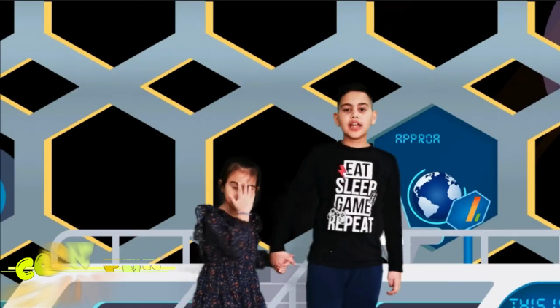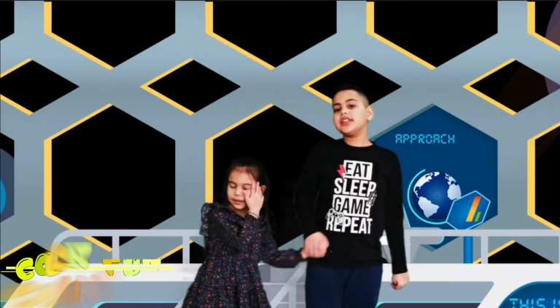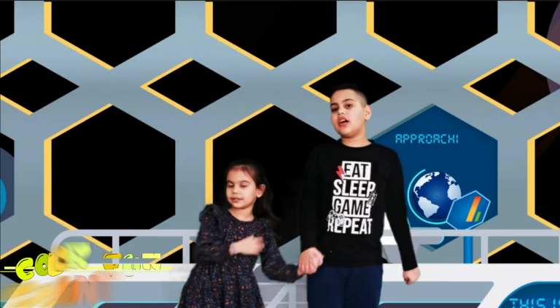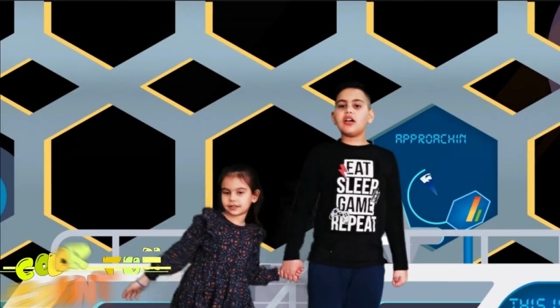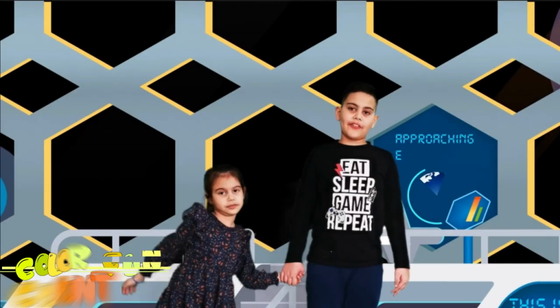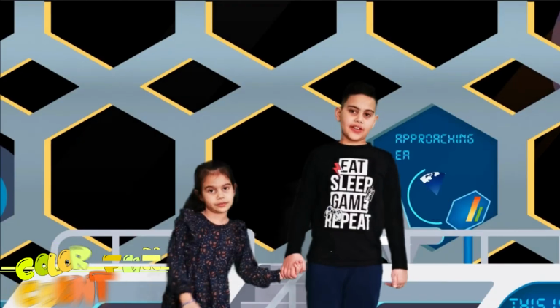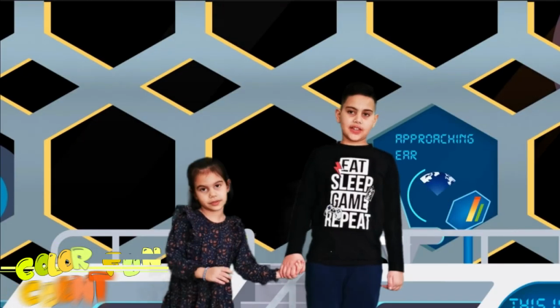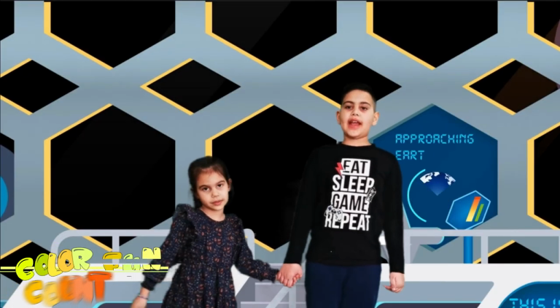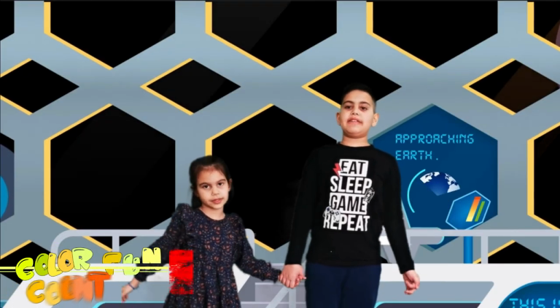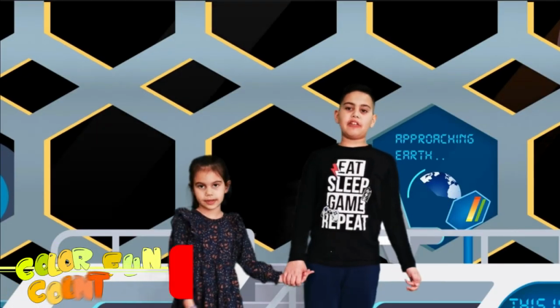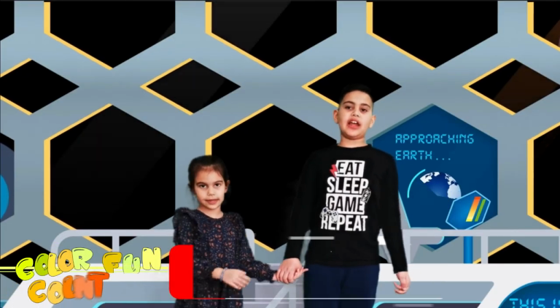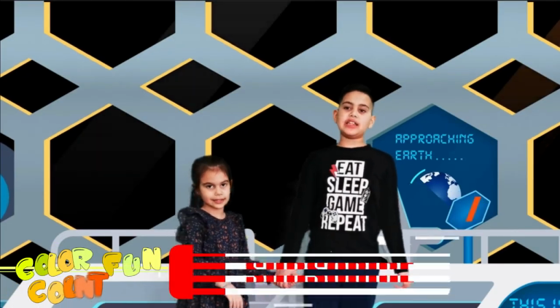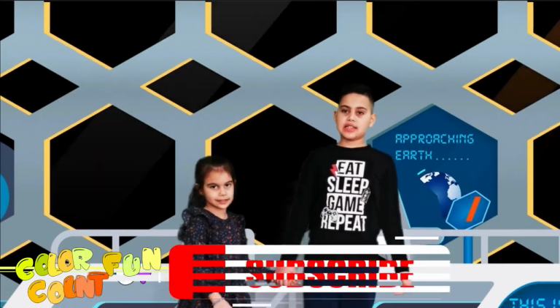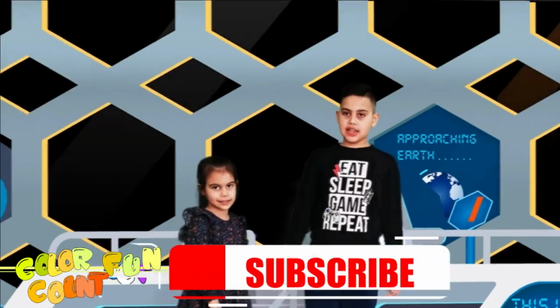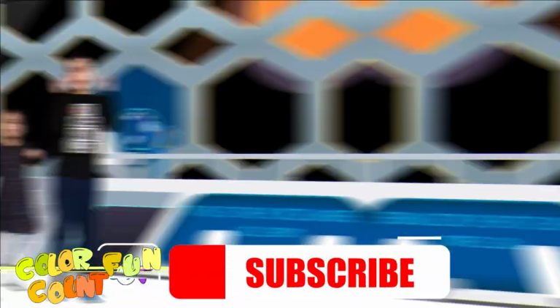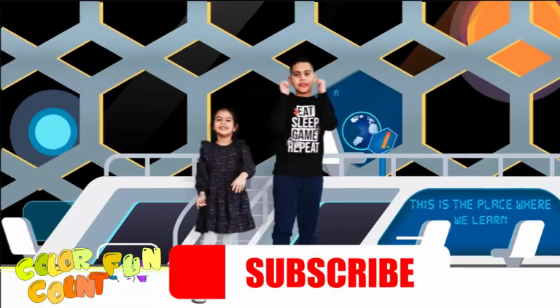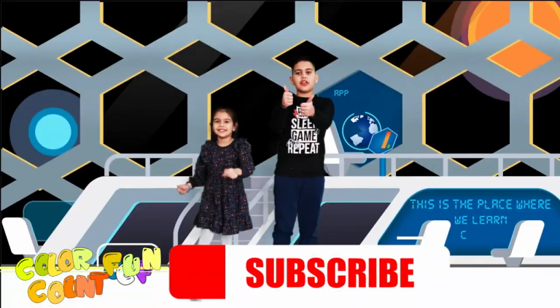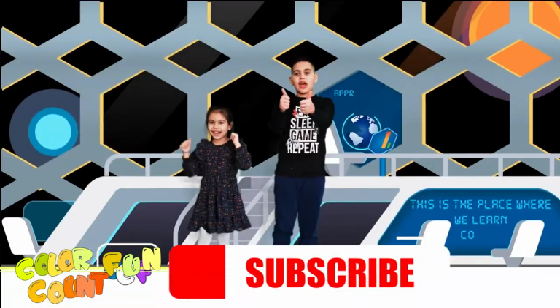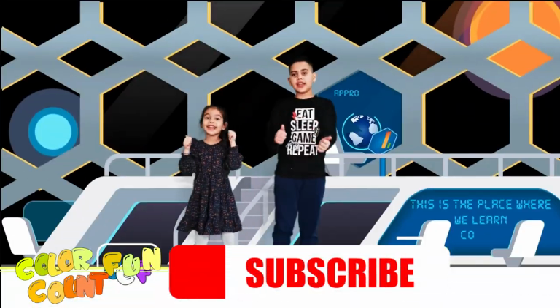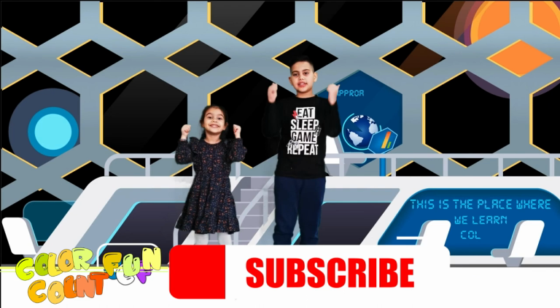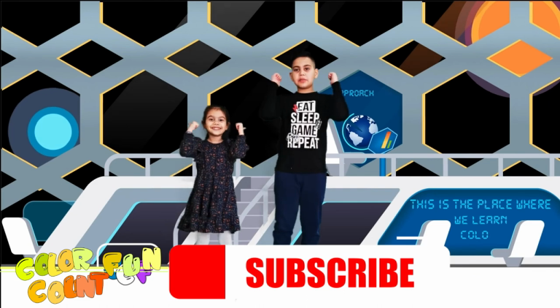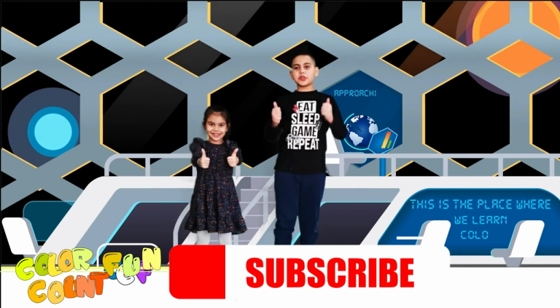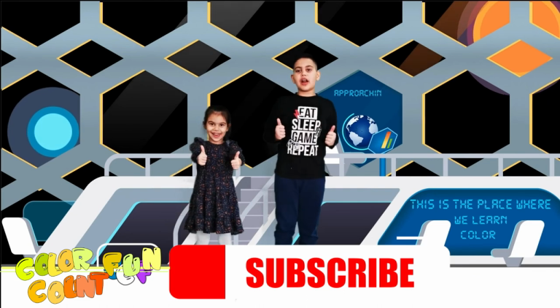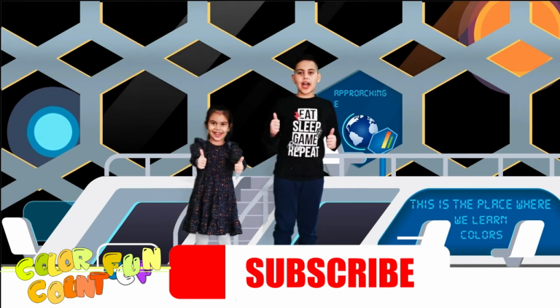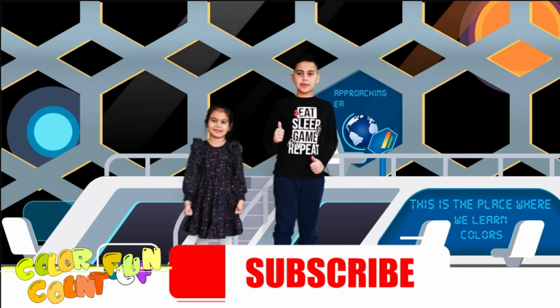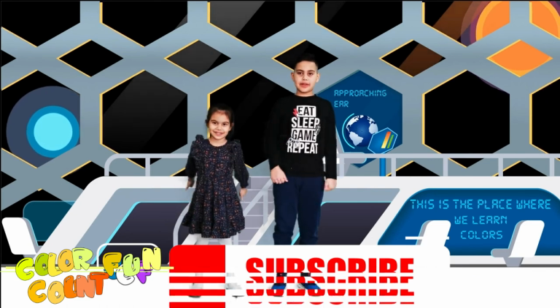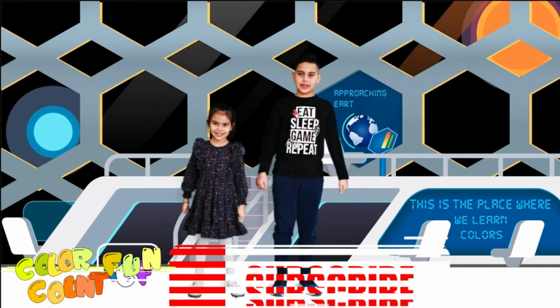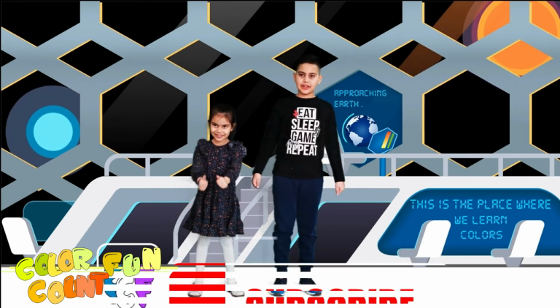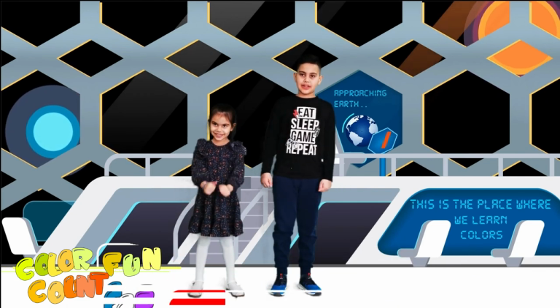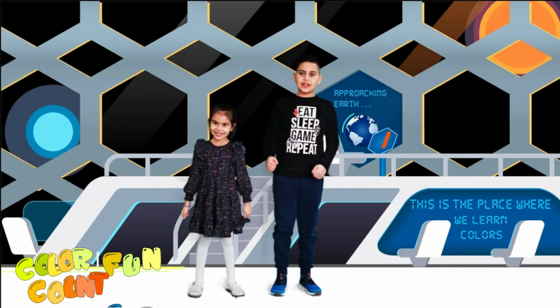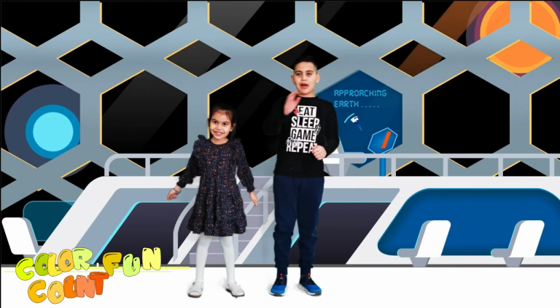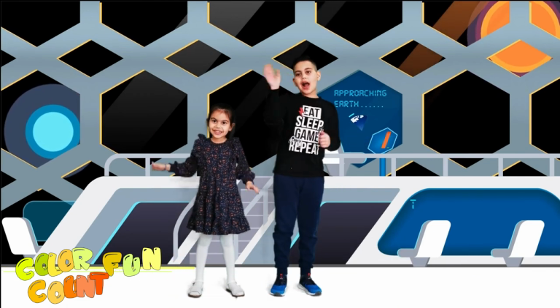That's all for today, friends. If you like, subscribe. Bye.